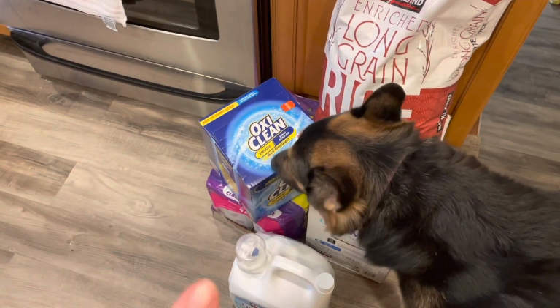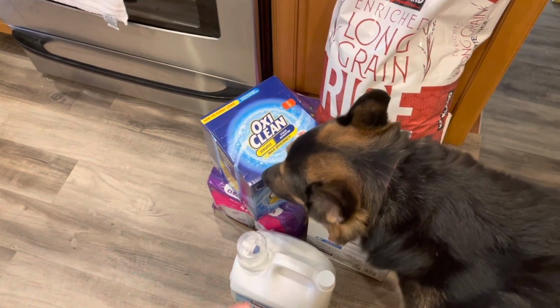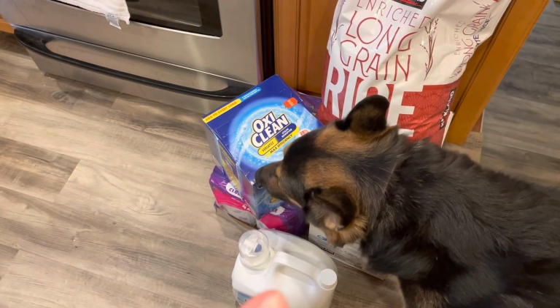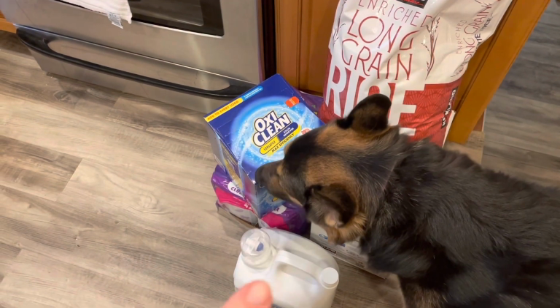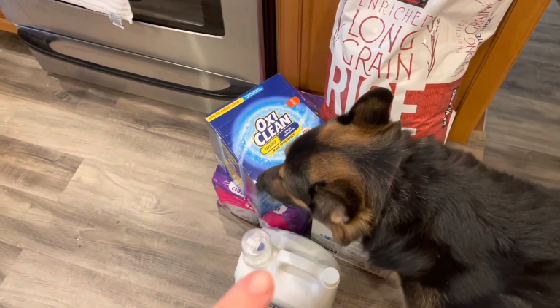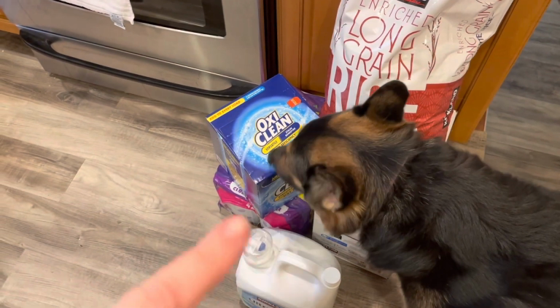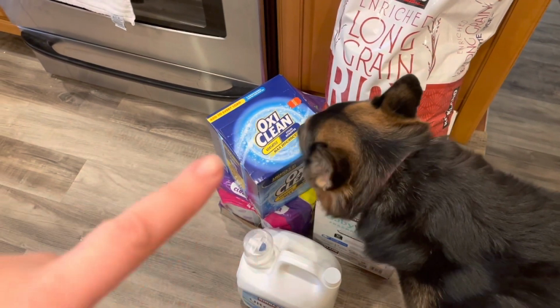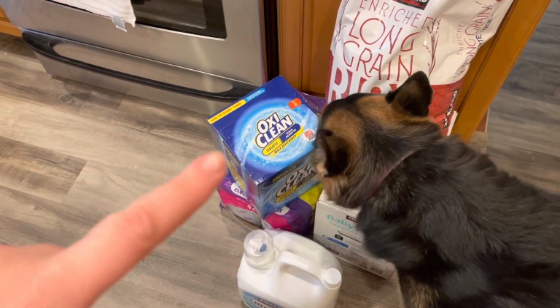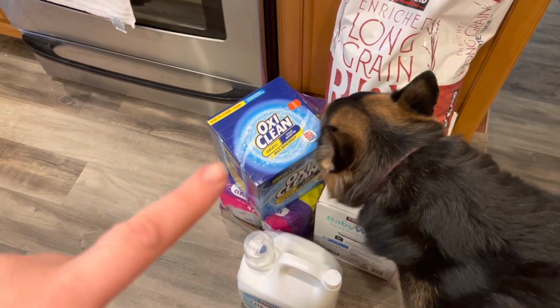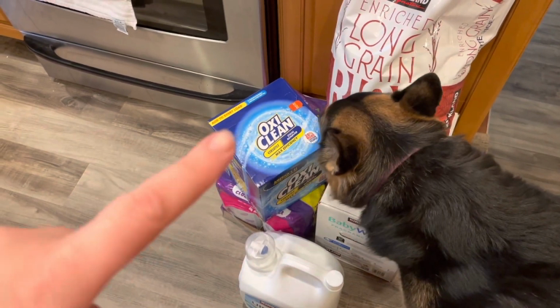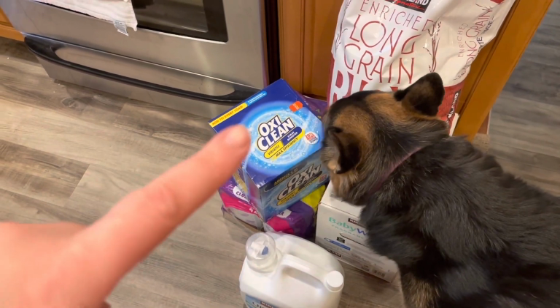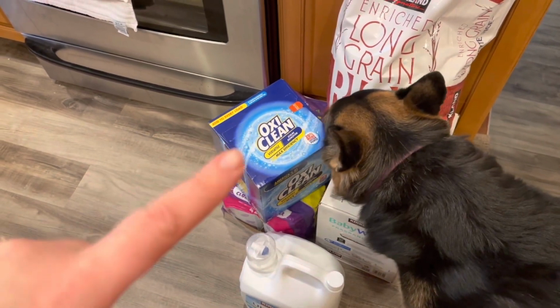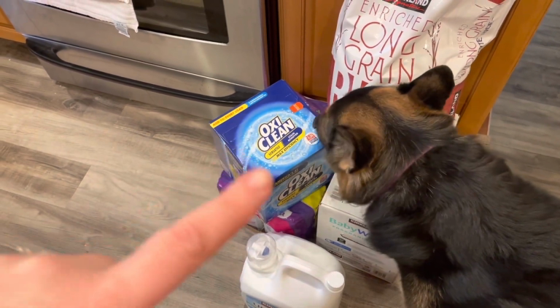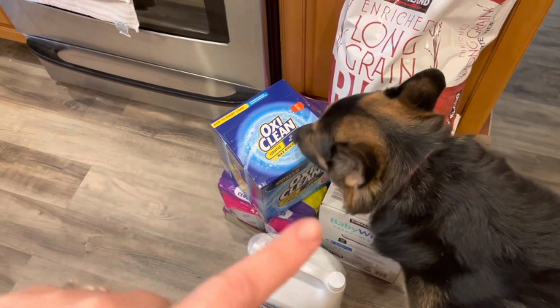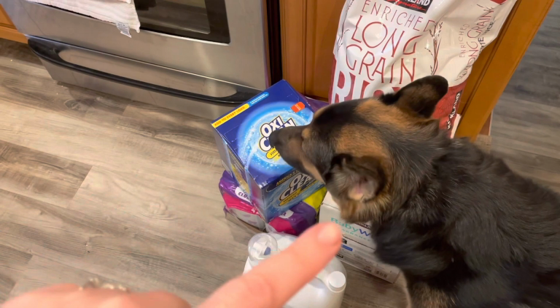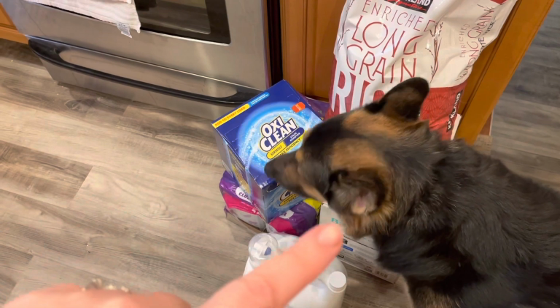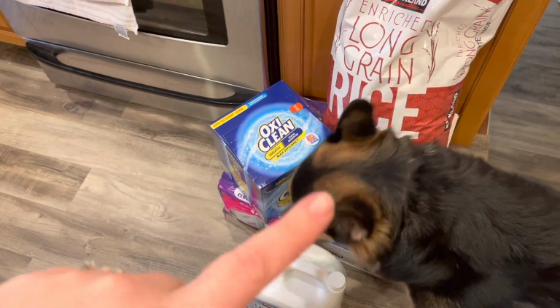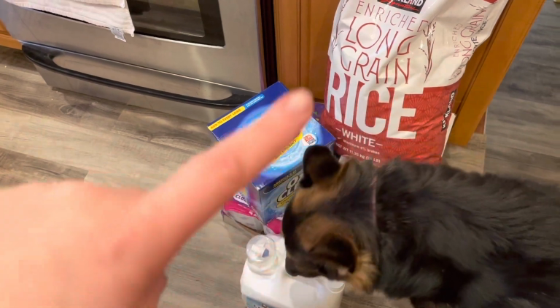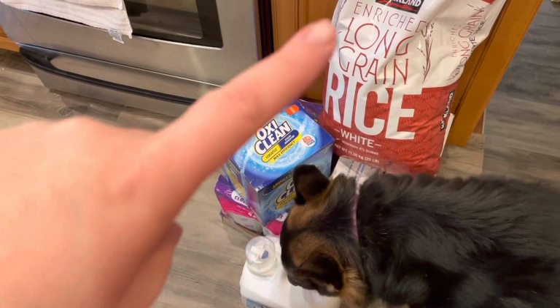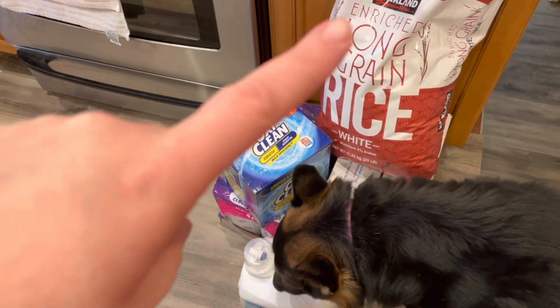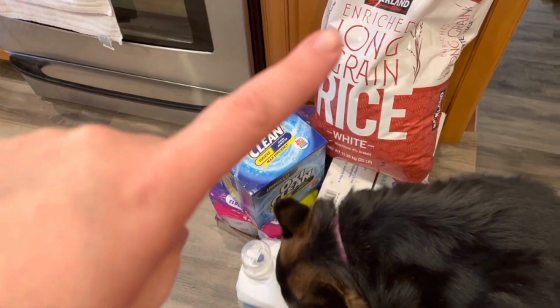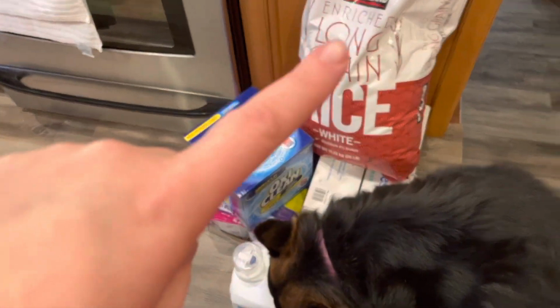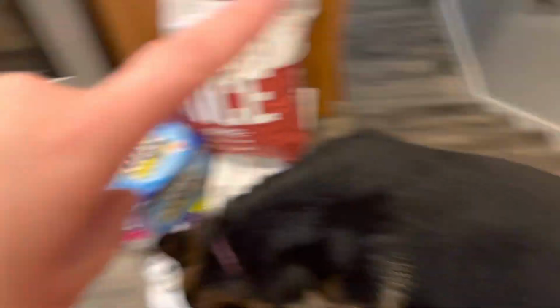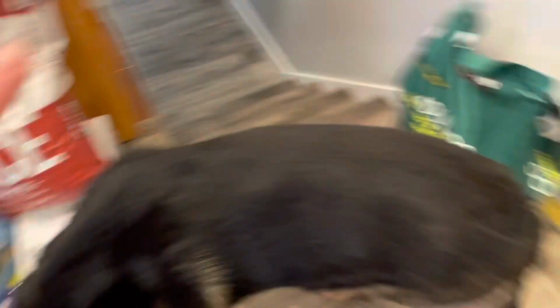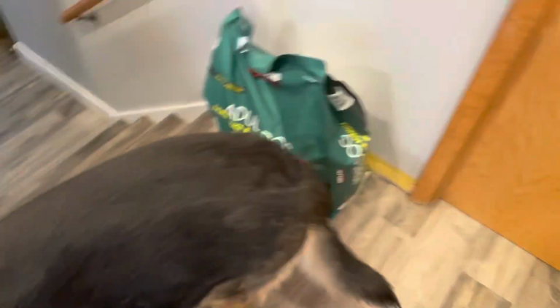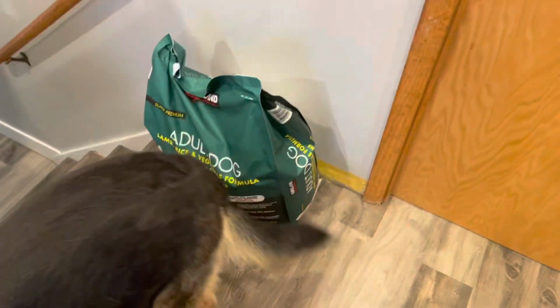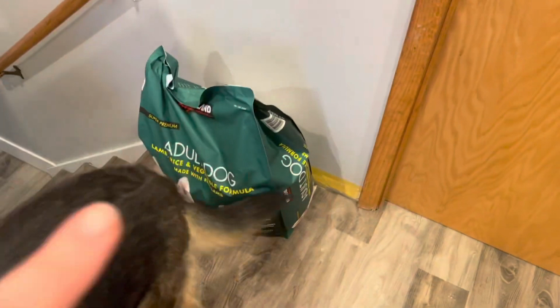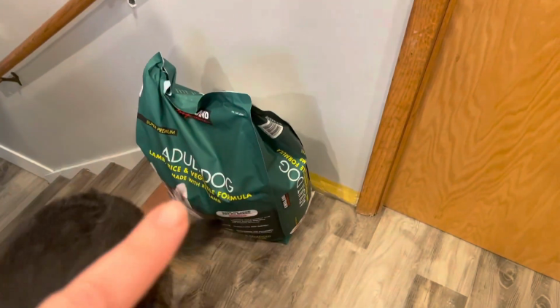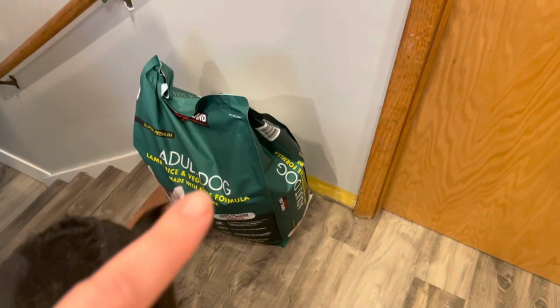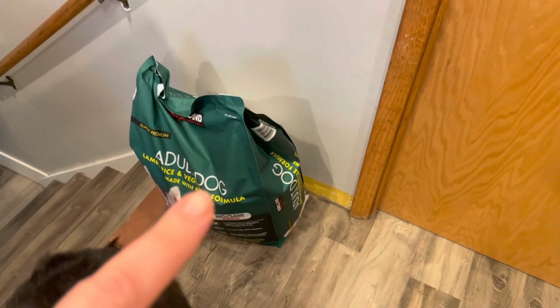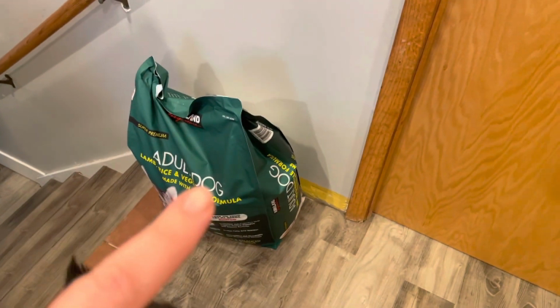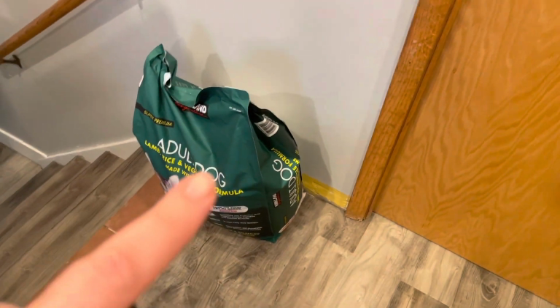We have laundry detergent, cat litter, OxyClean, baby wipes, rice, and some dog food.